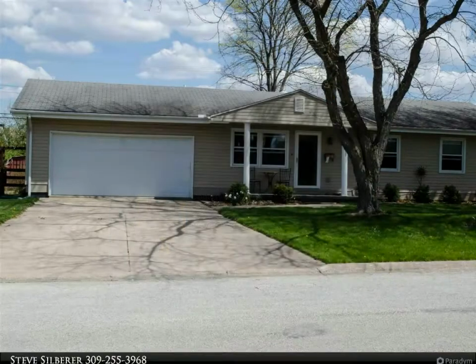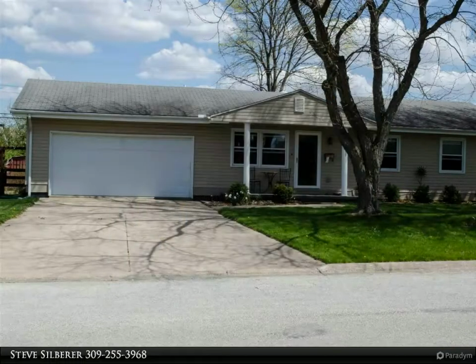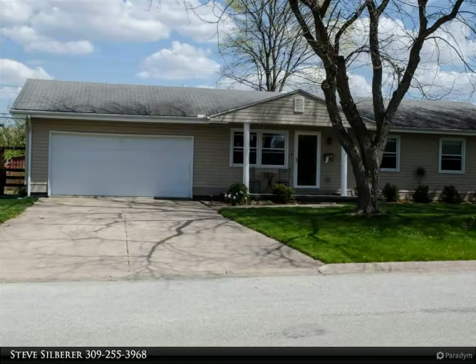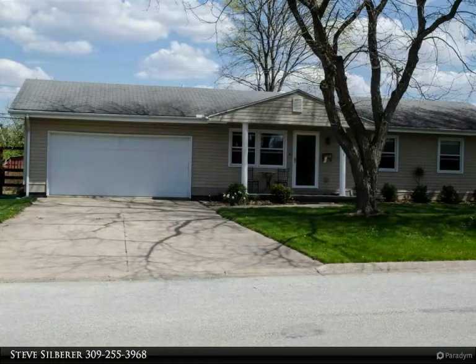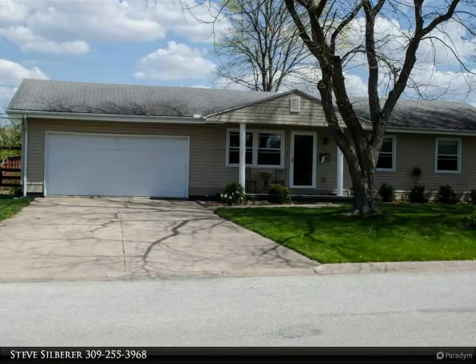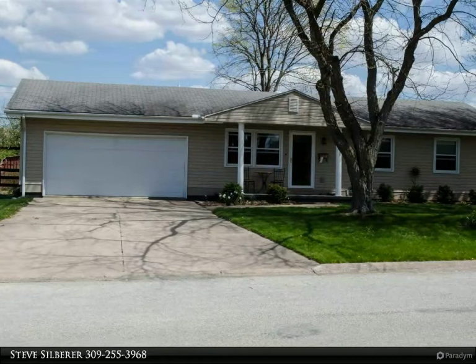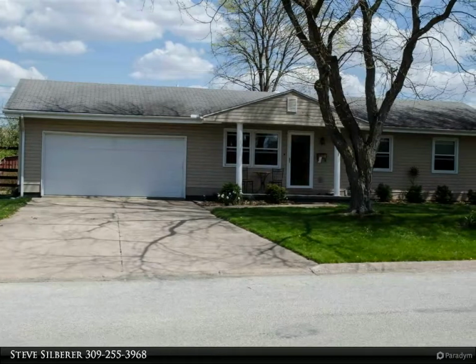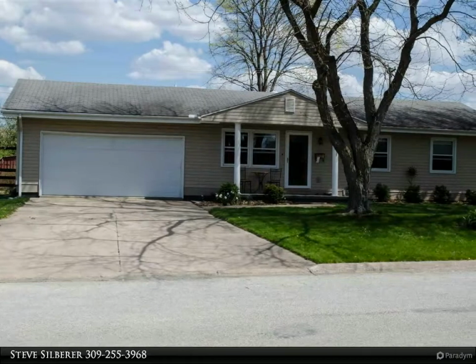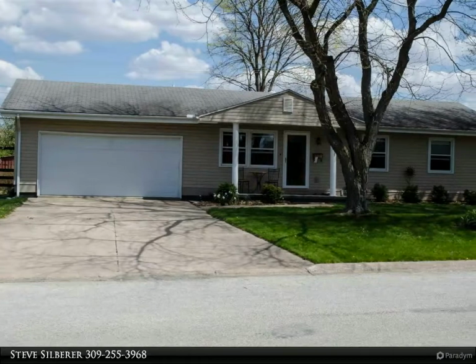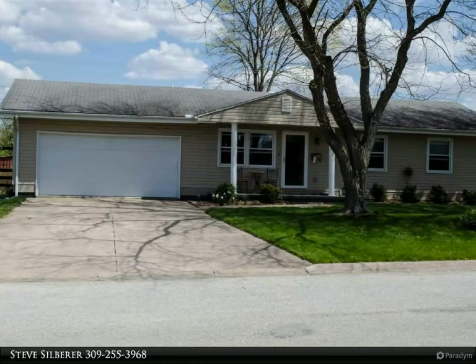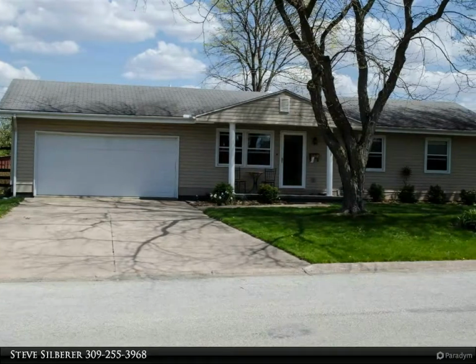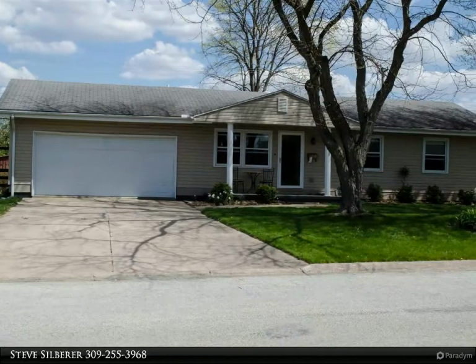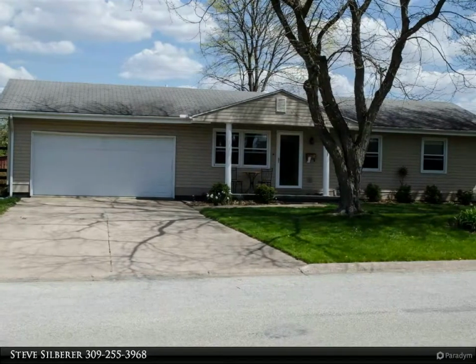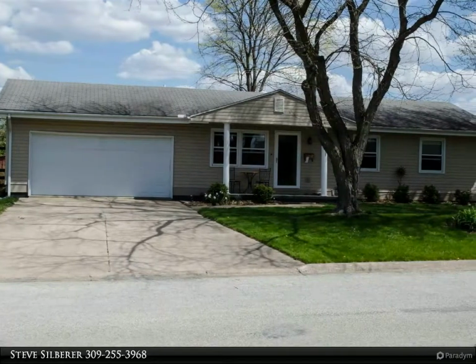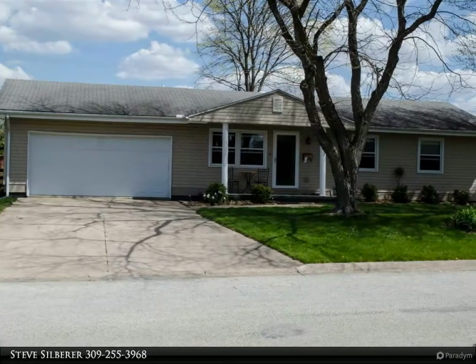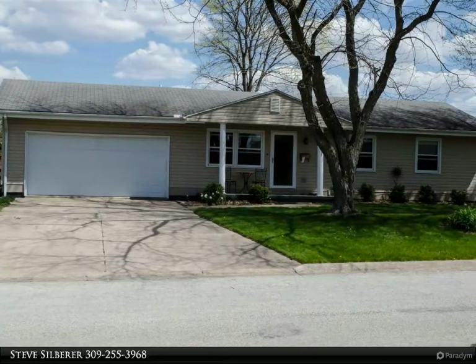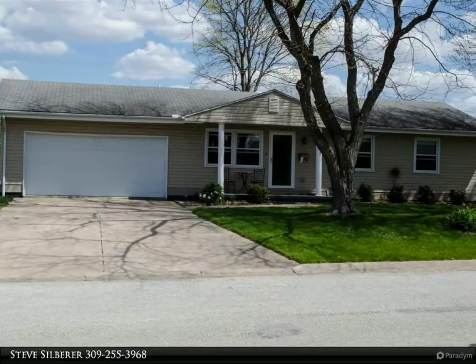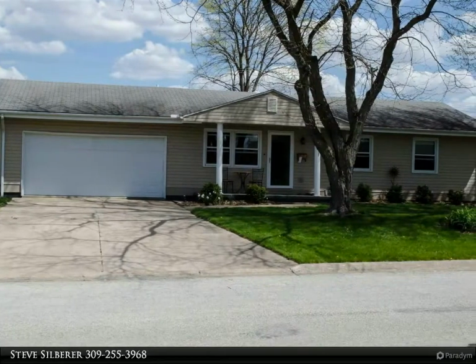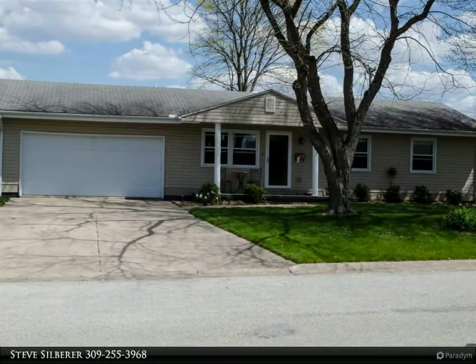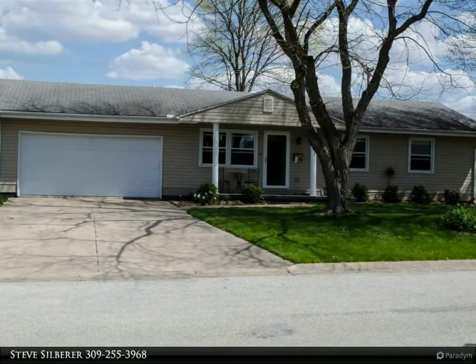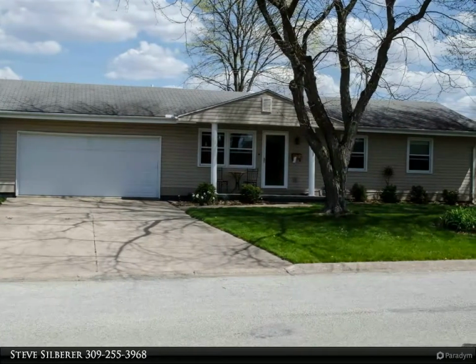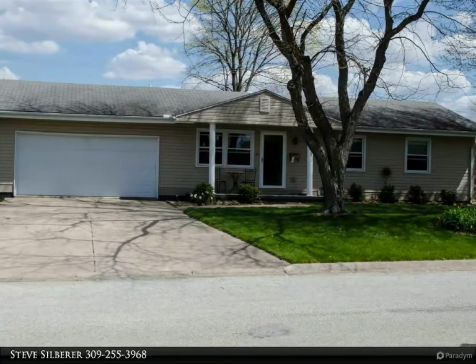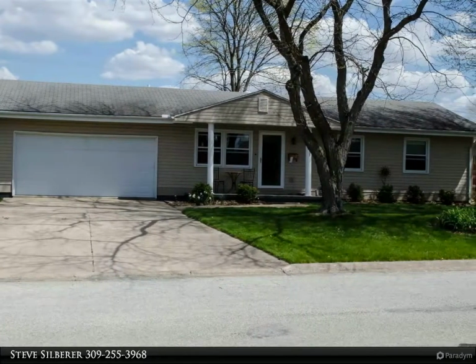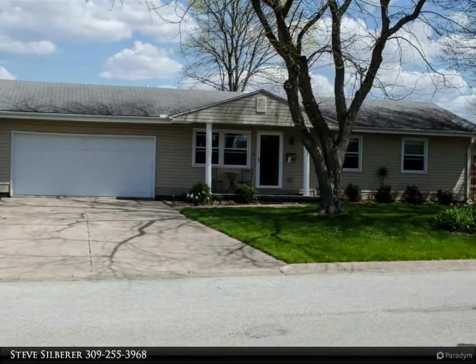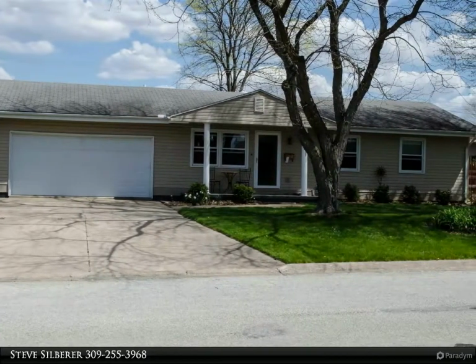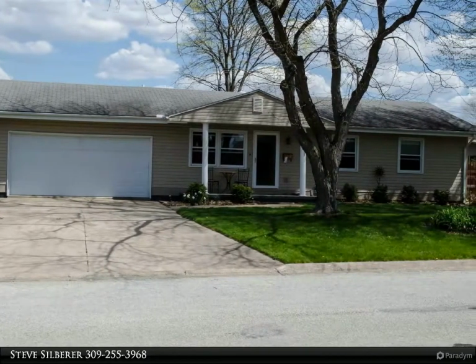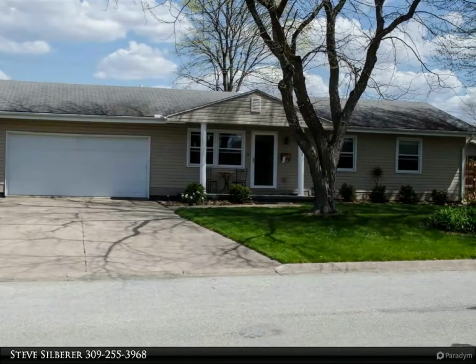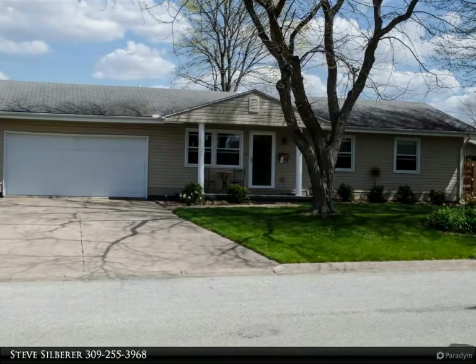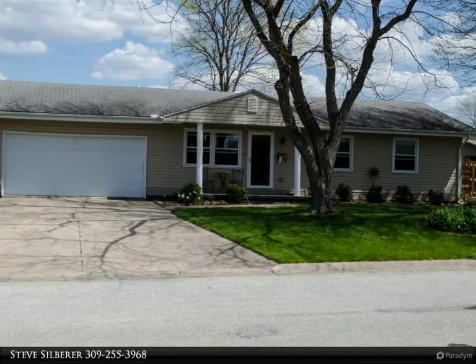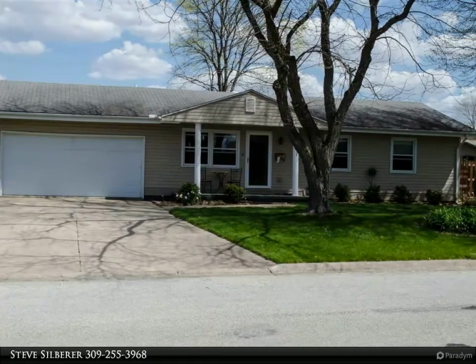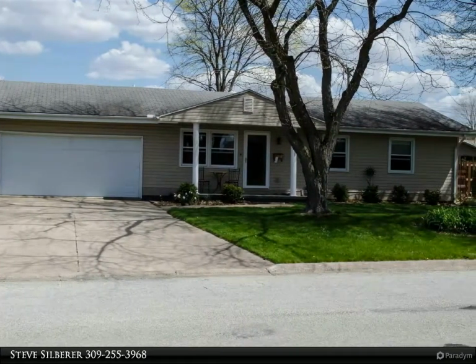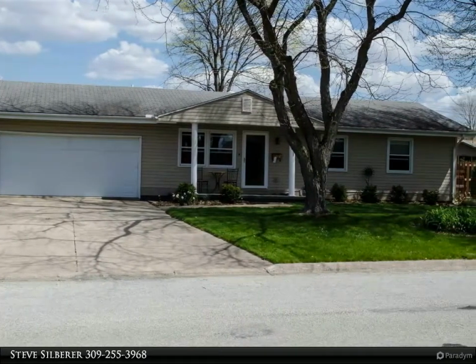This Century 21 Pertim Epperson Inc. property video is presented by Steve Zilberer.